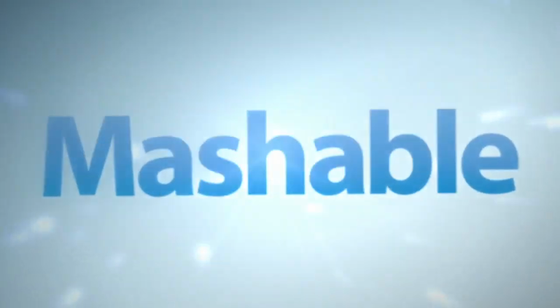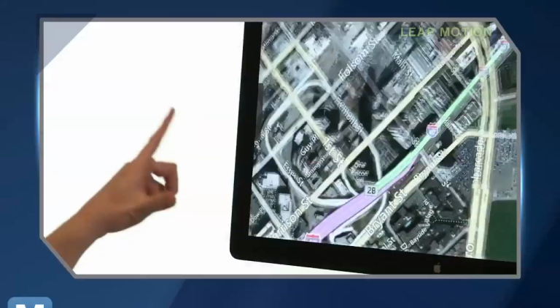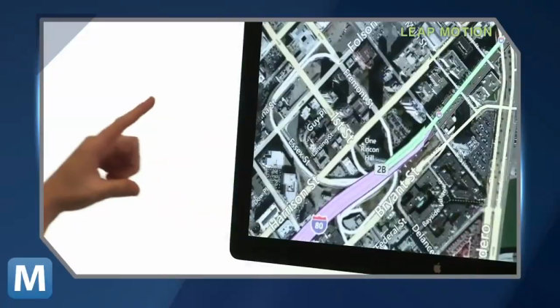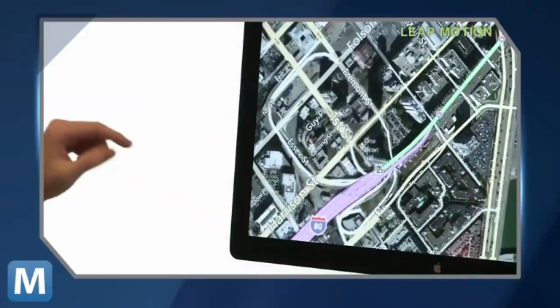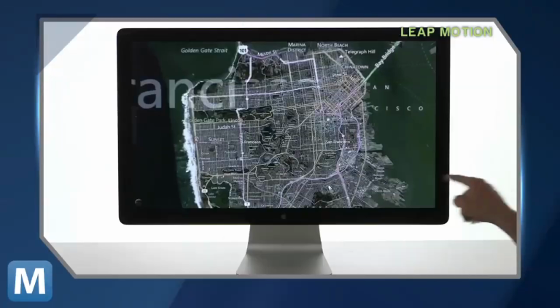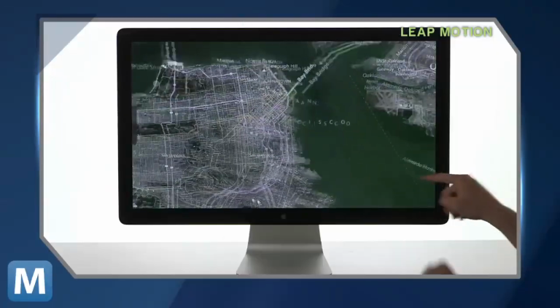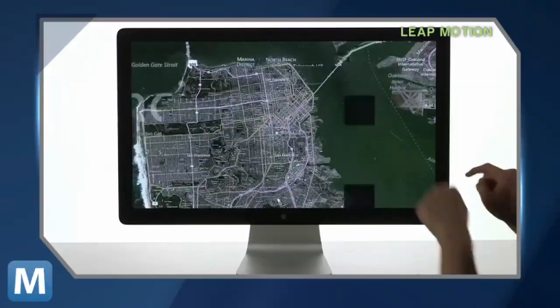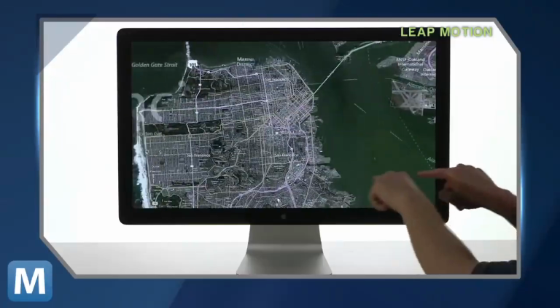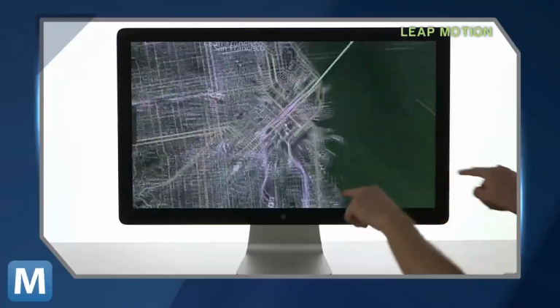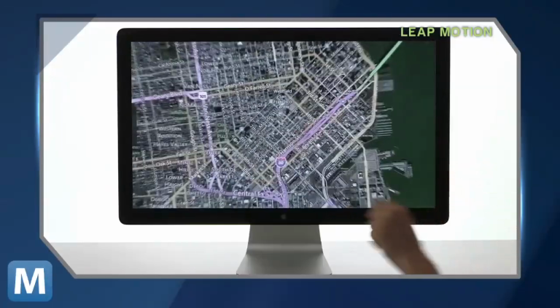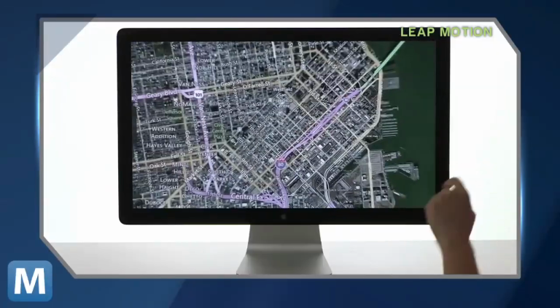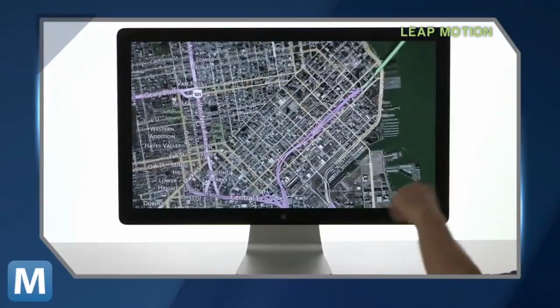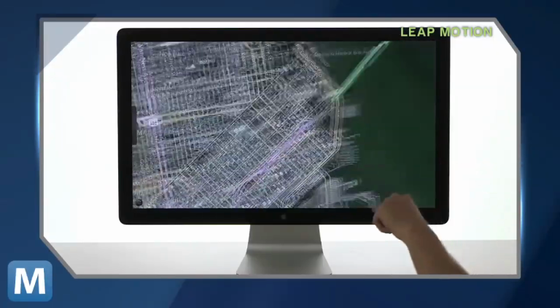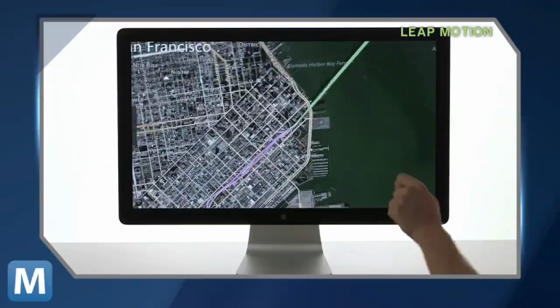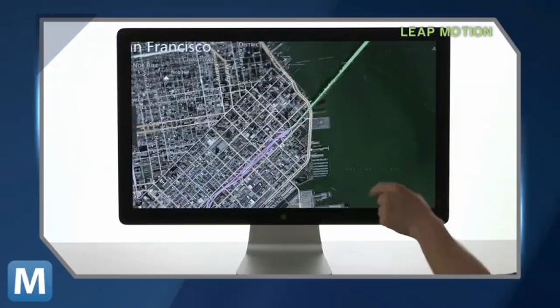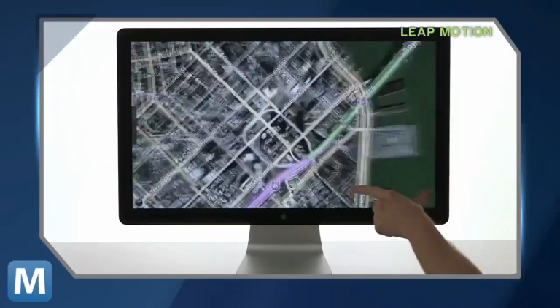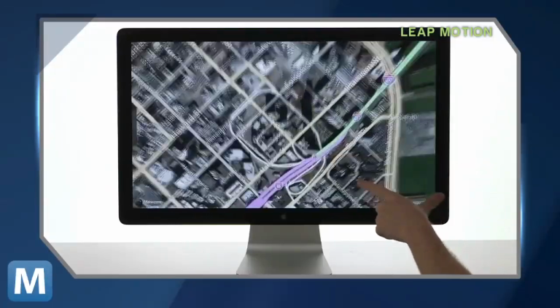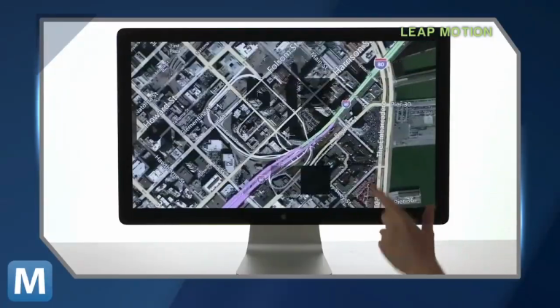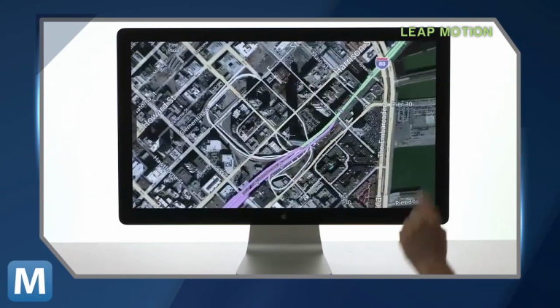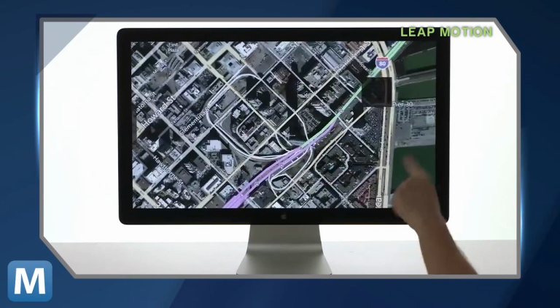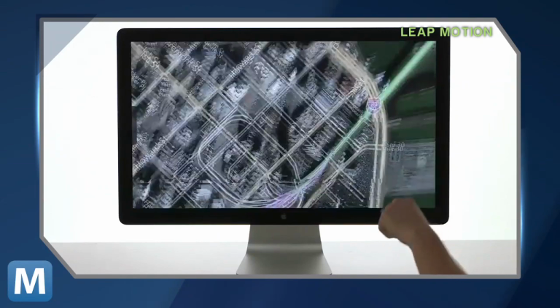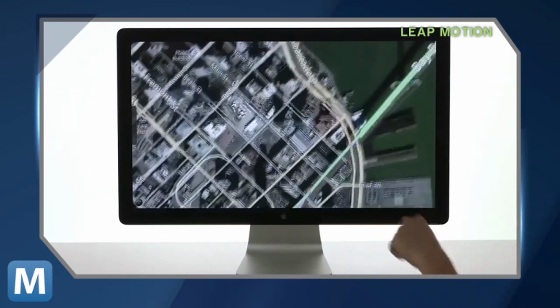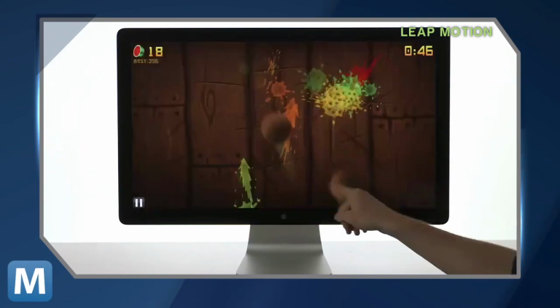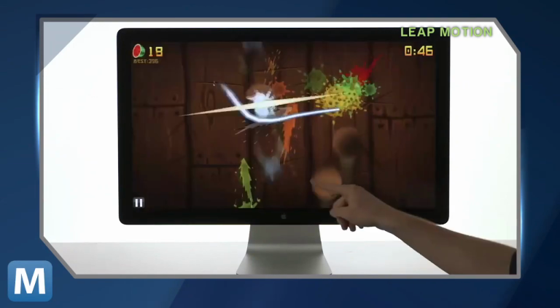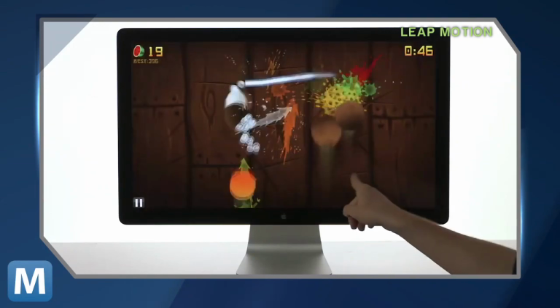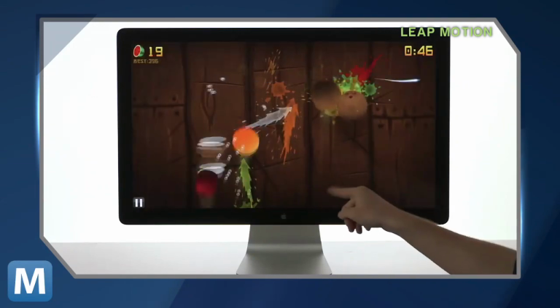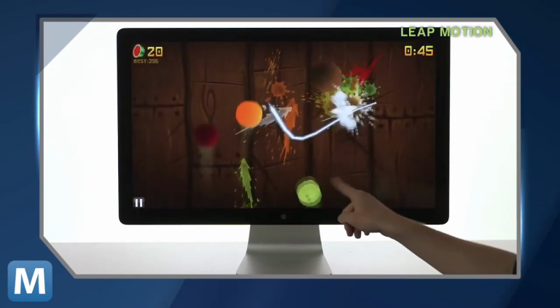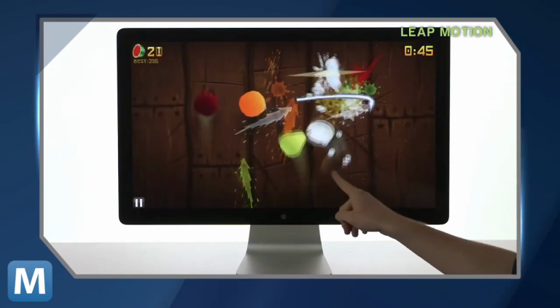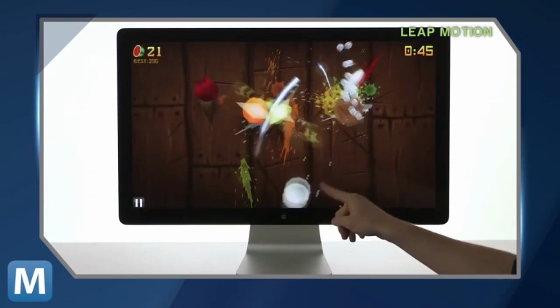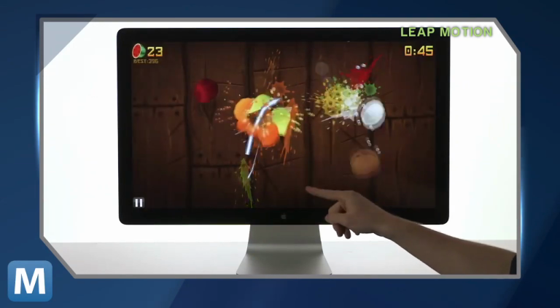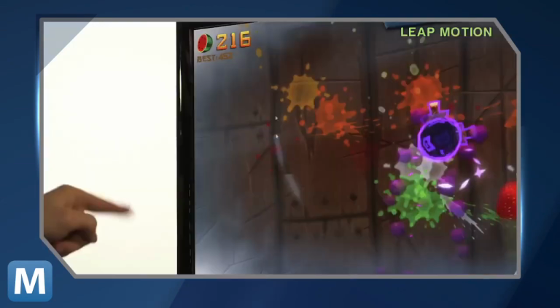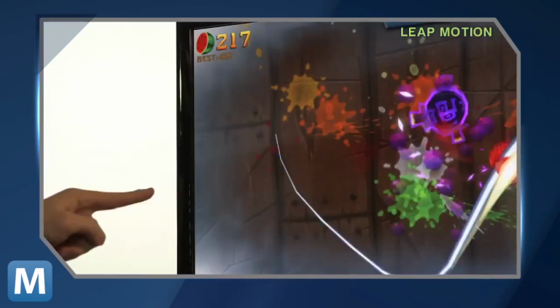A demo video shows a user navigating the web, maps, clouds of data points, and first-person shooters with ease, using nothing but their hands.